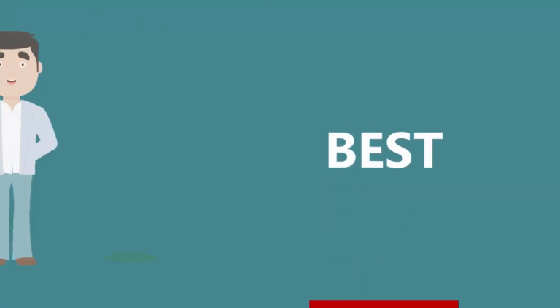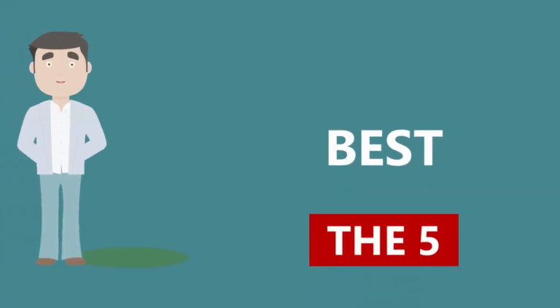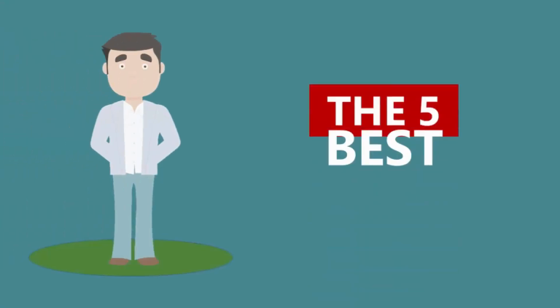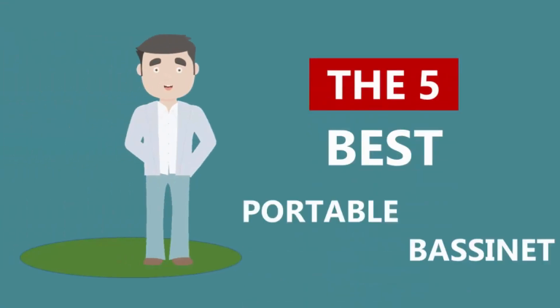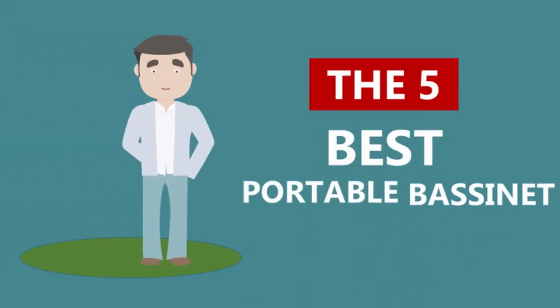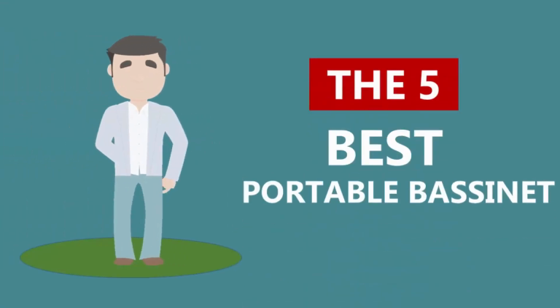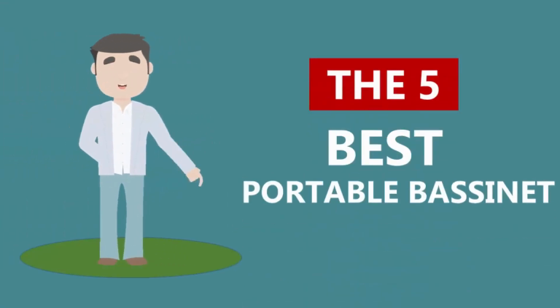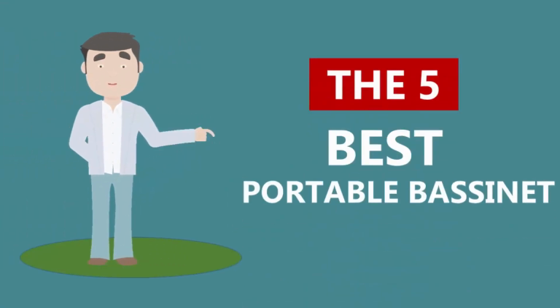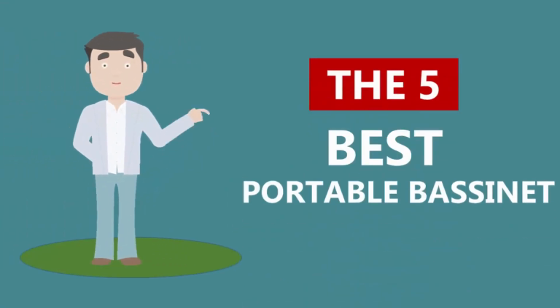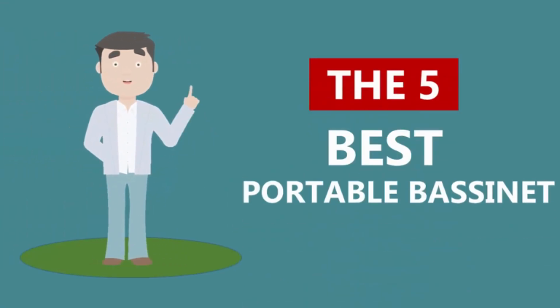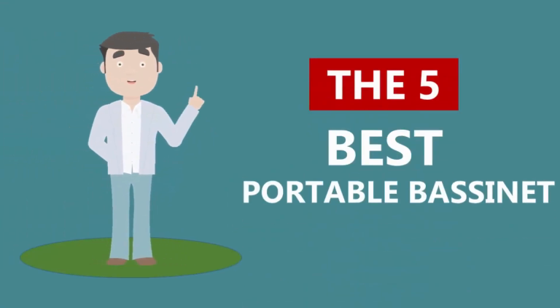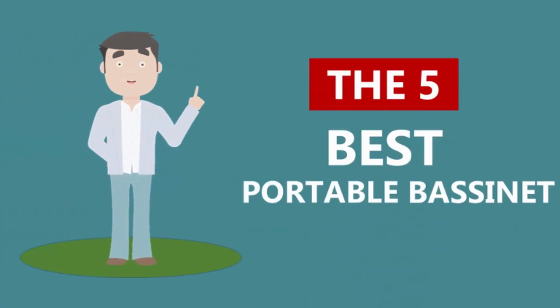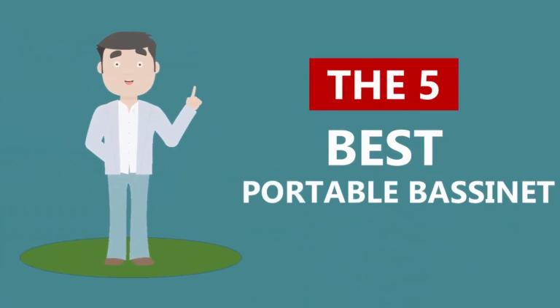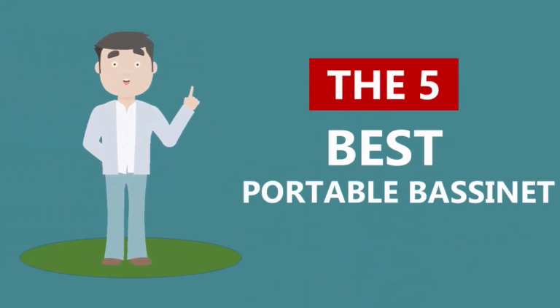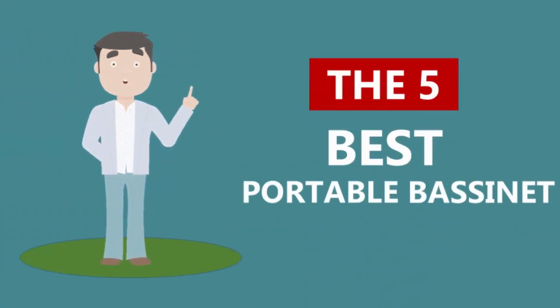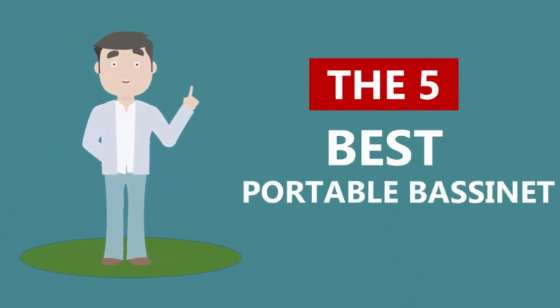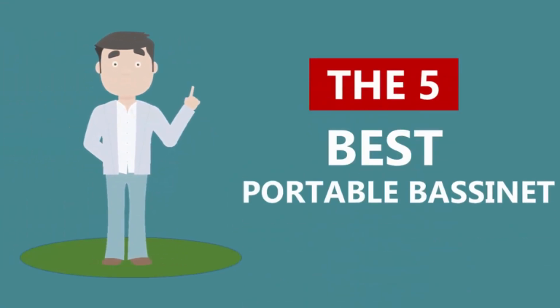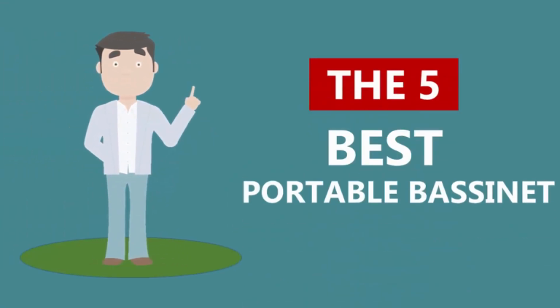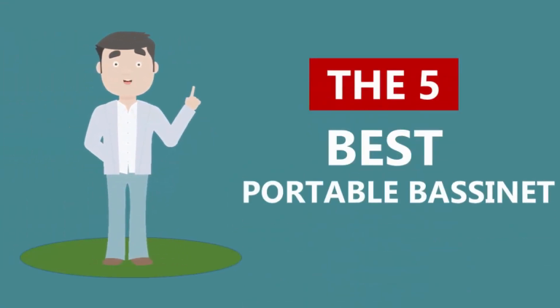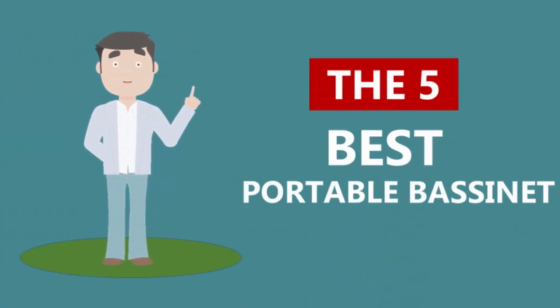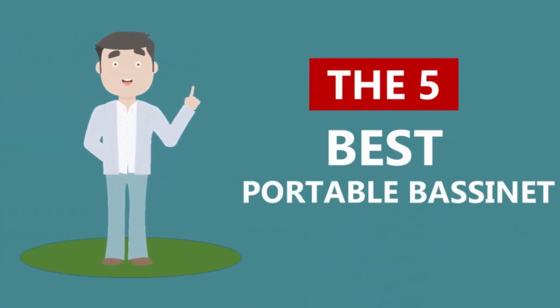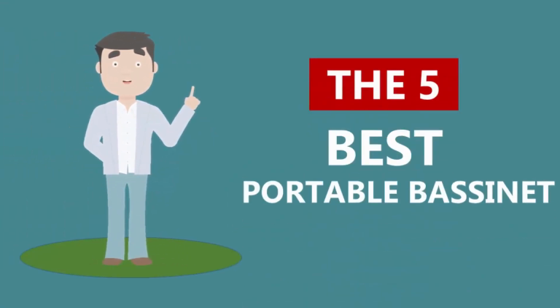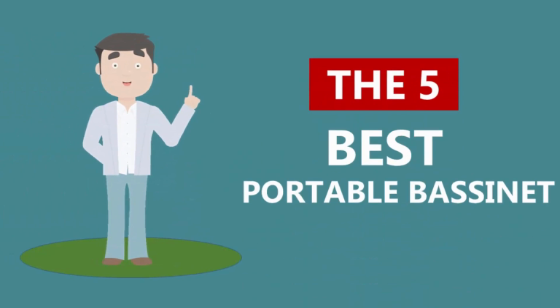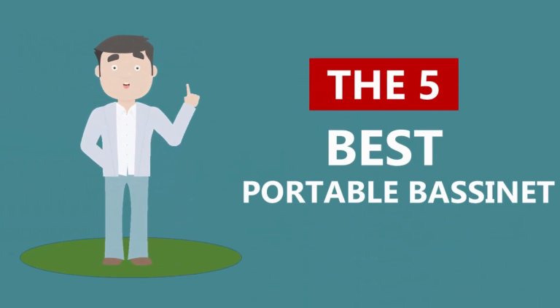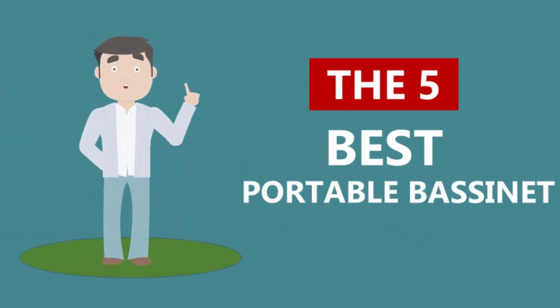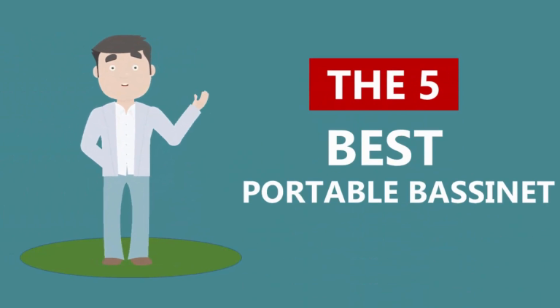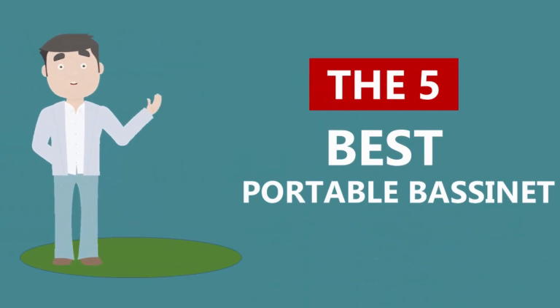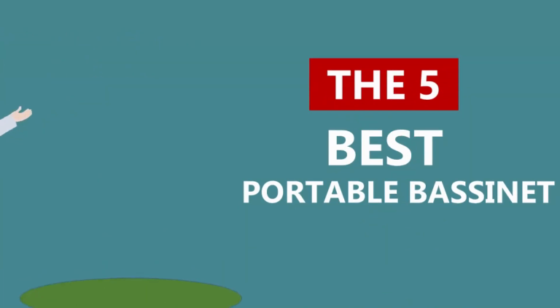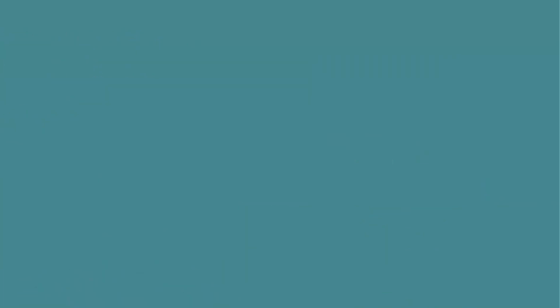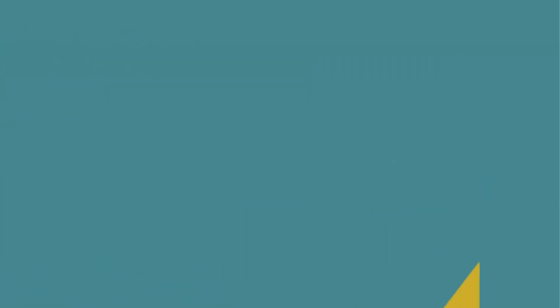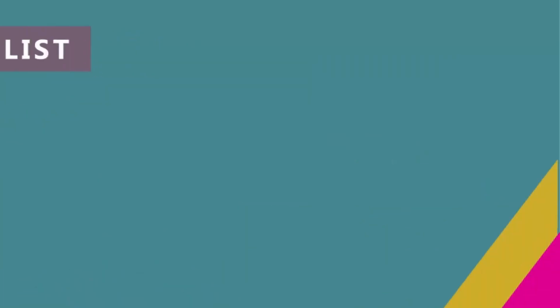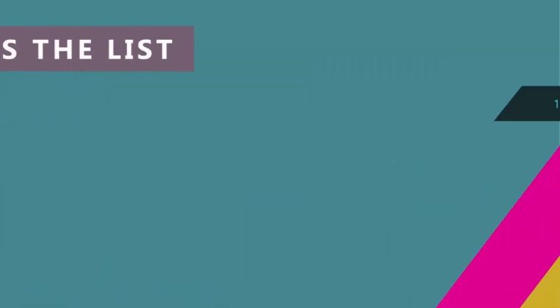Here we present the five best portable bassinets. Let's get started with the list.